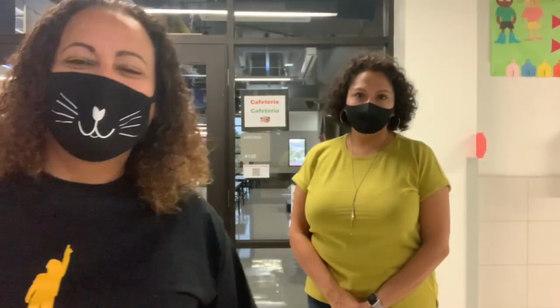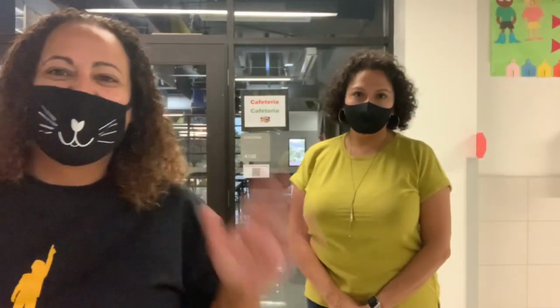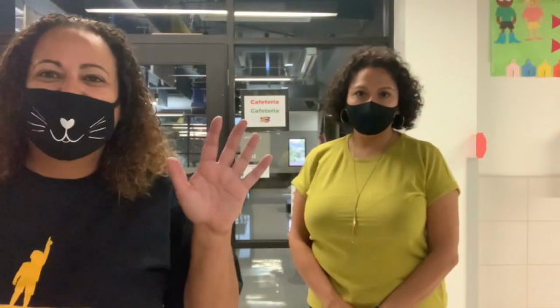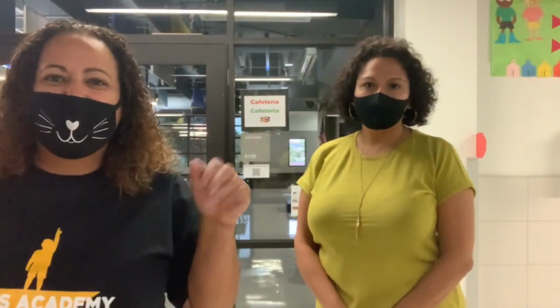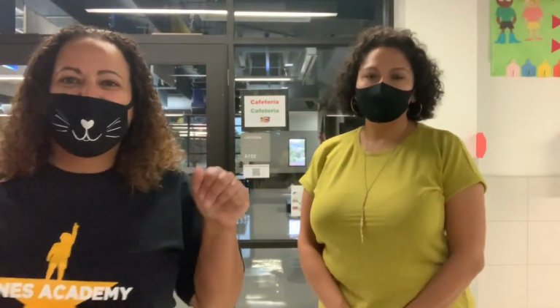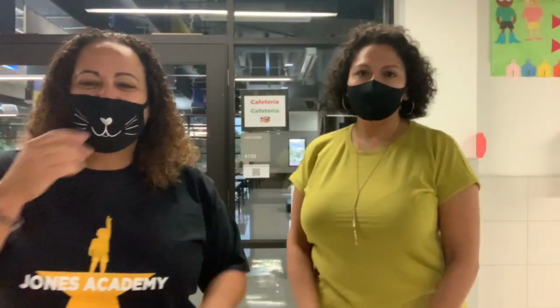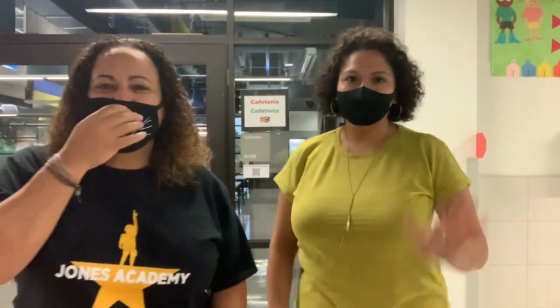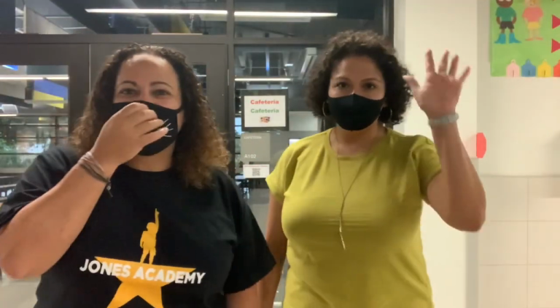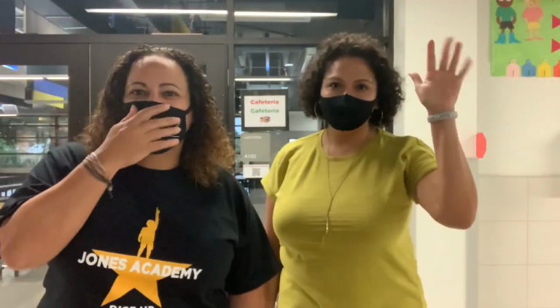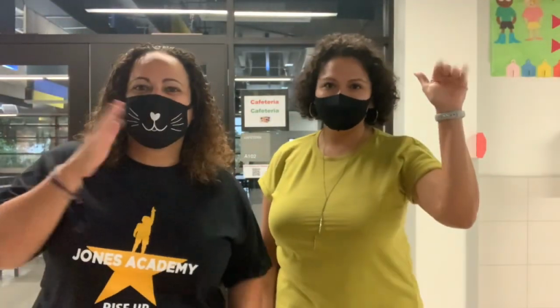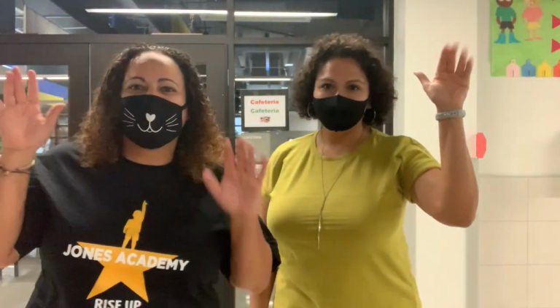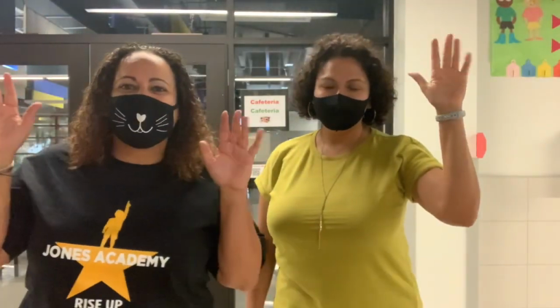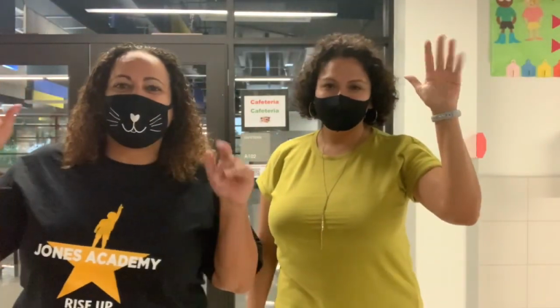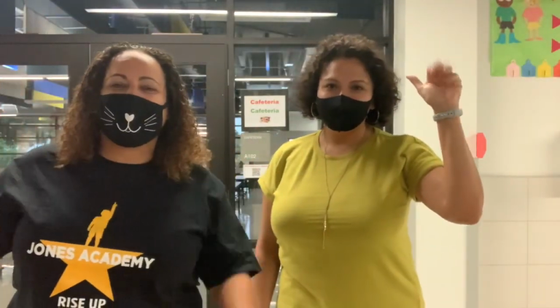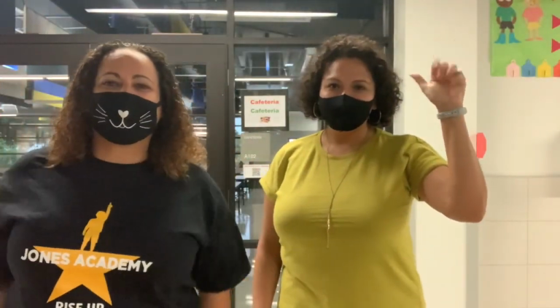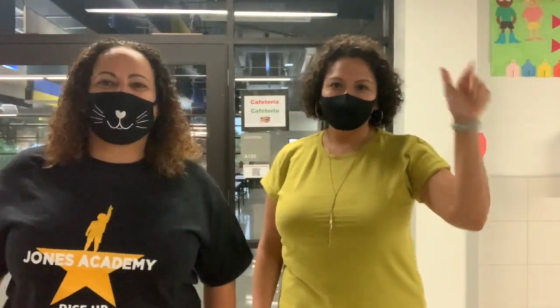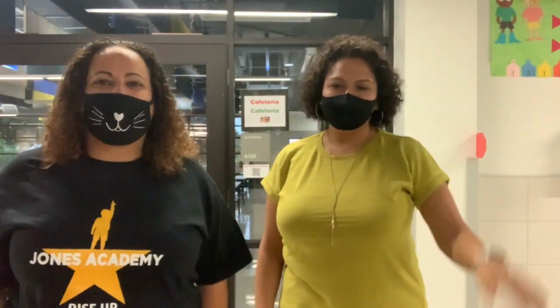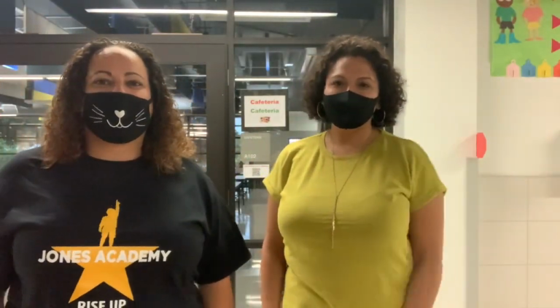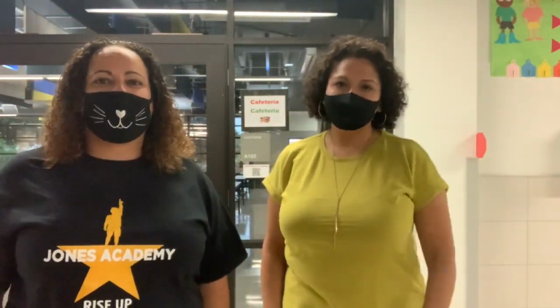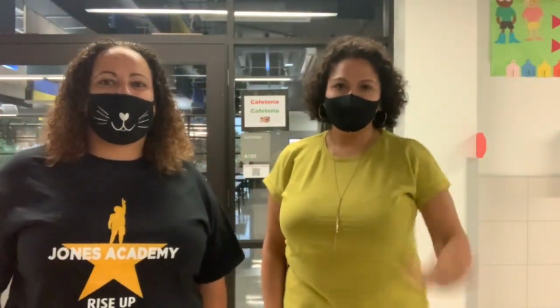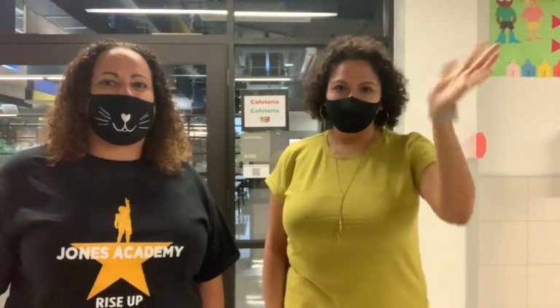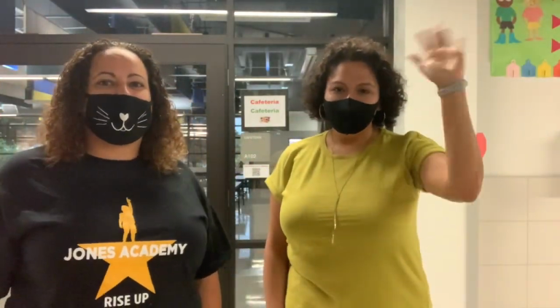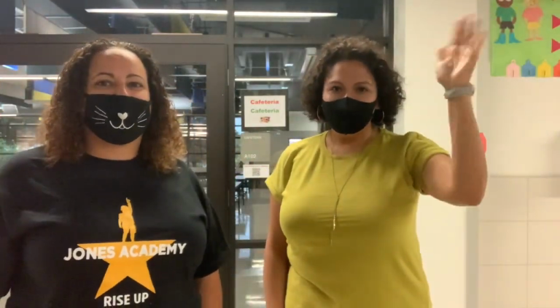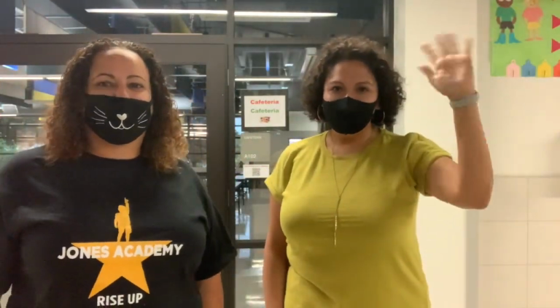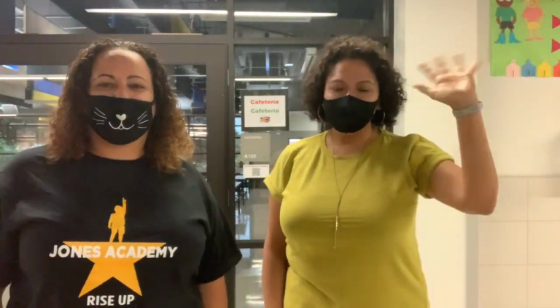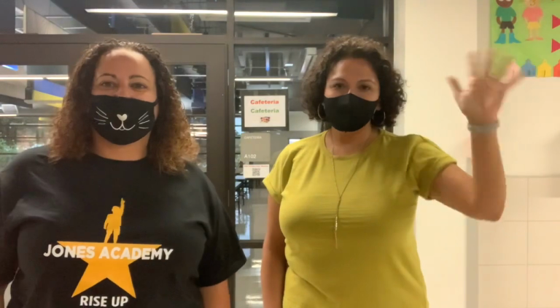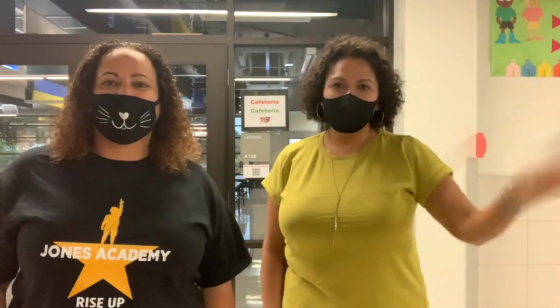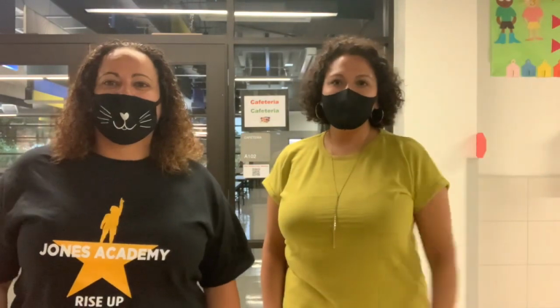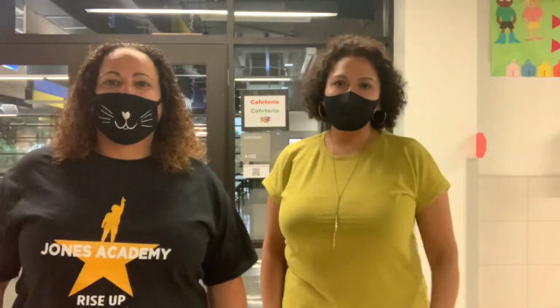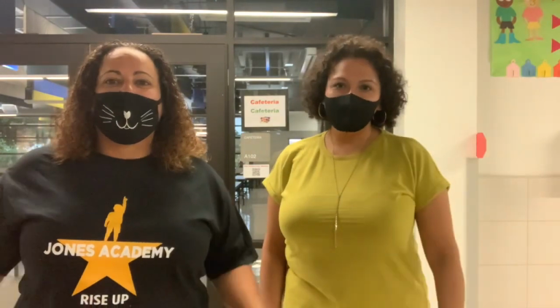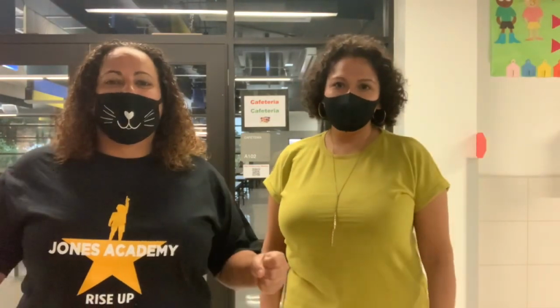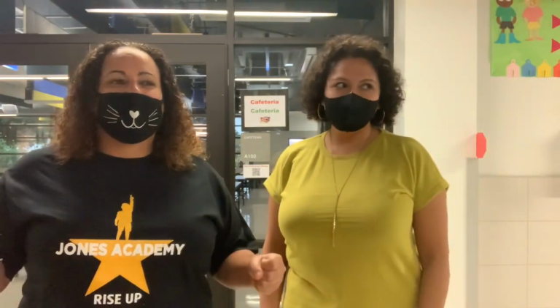Hello everyone! Good morning! It's Ms. Aradora again and Ms. Guzman. Happy Thursday!